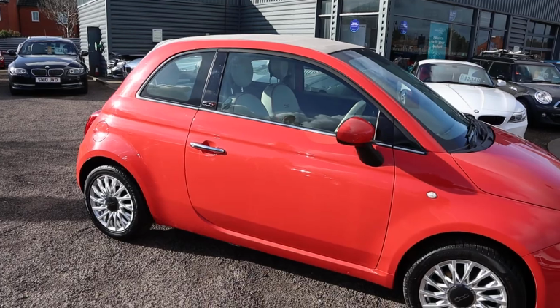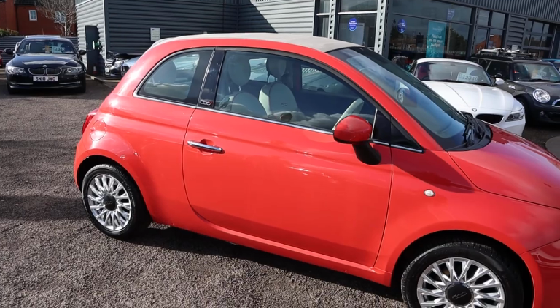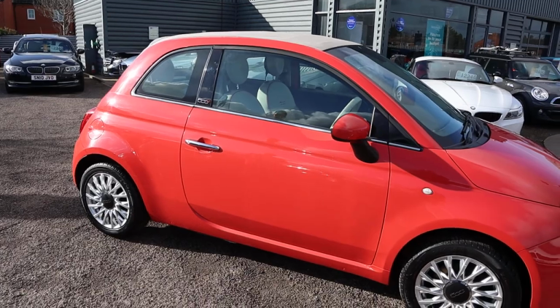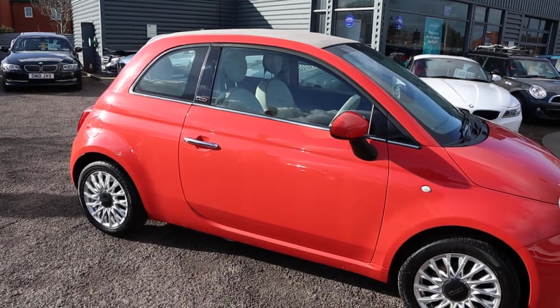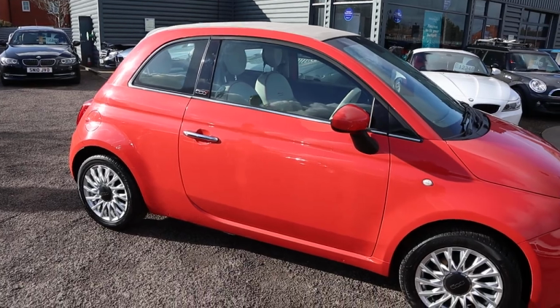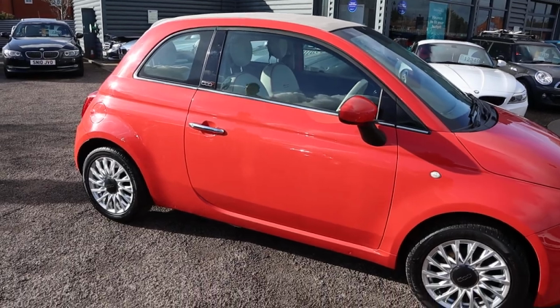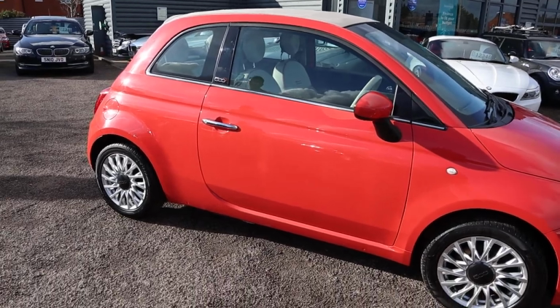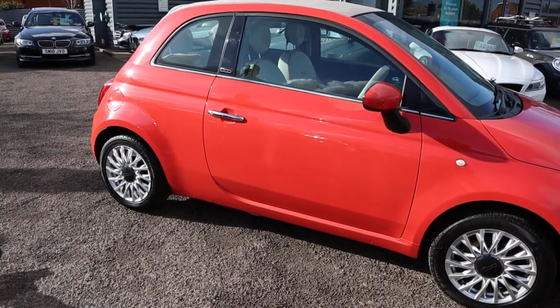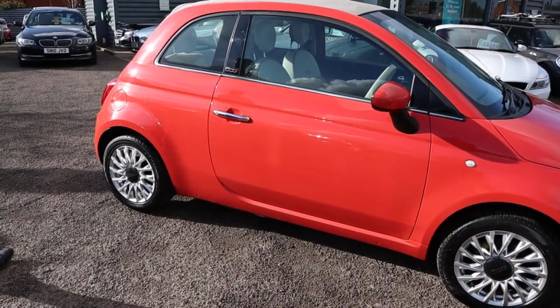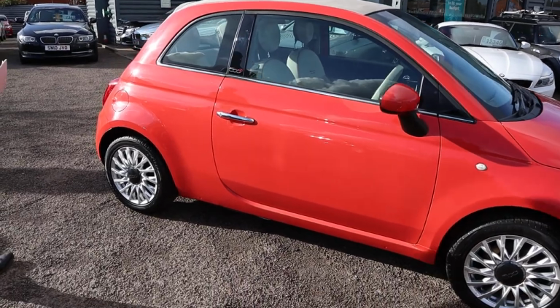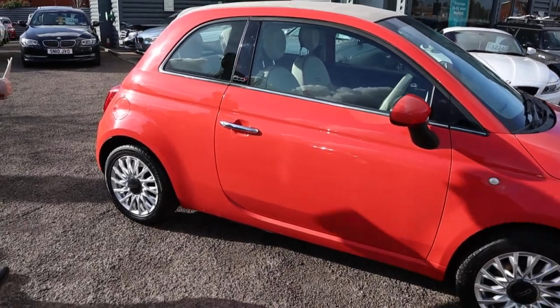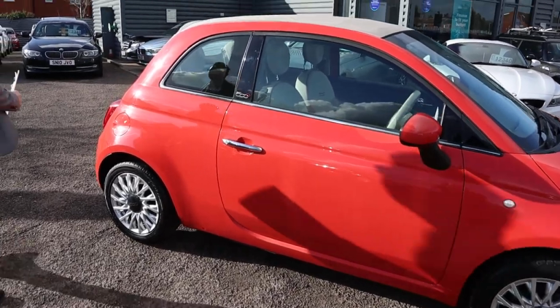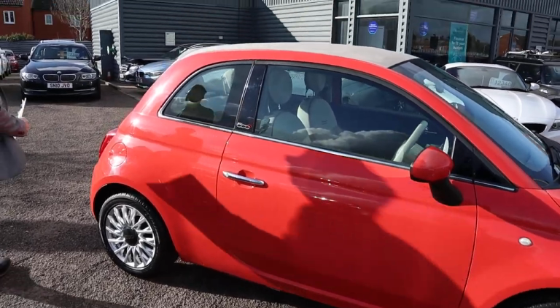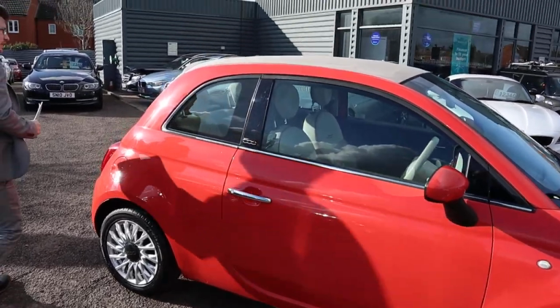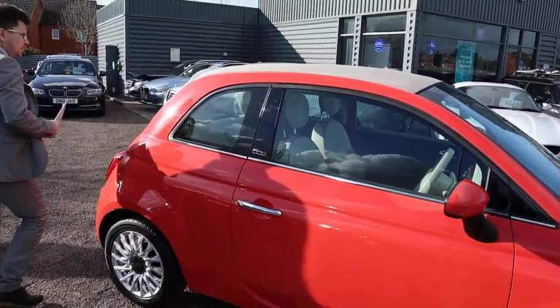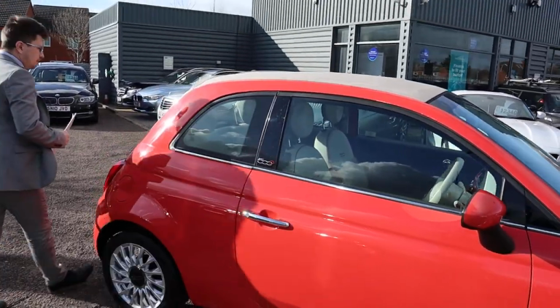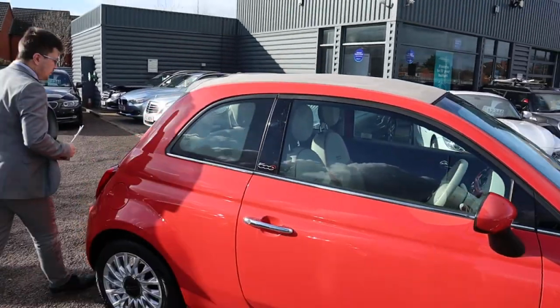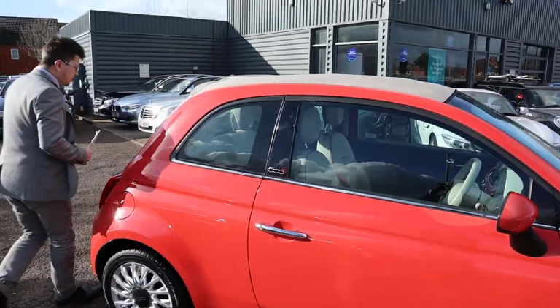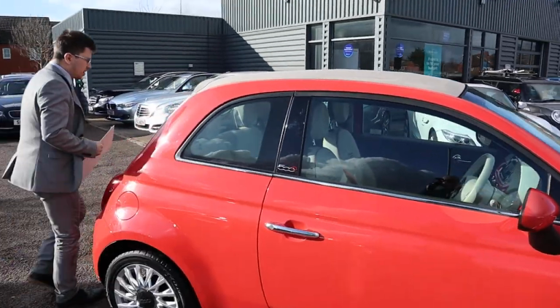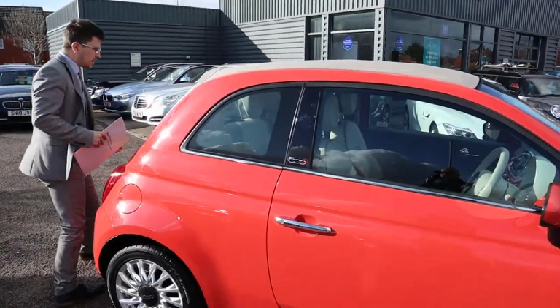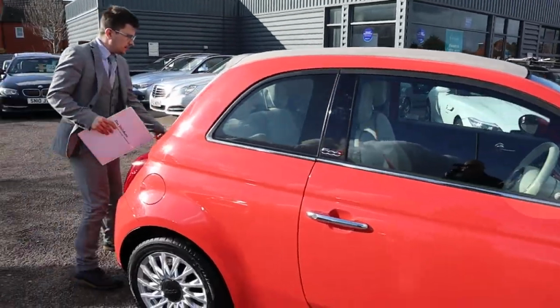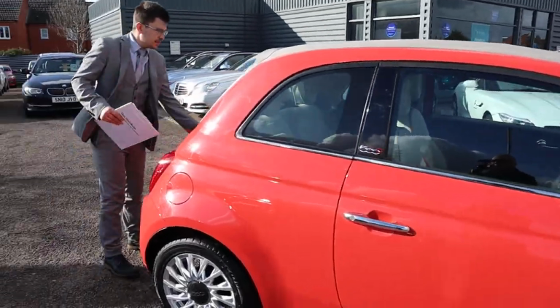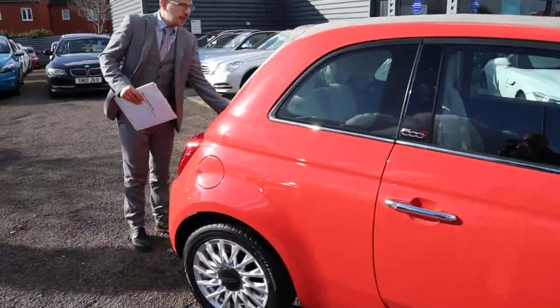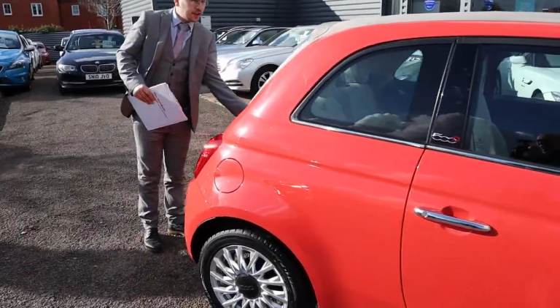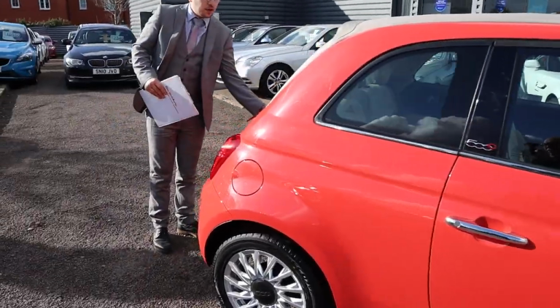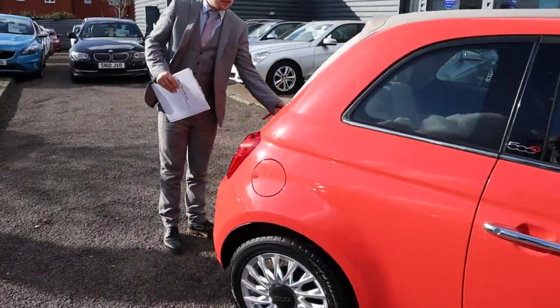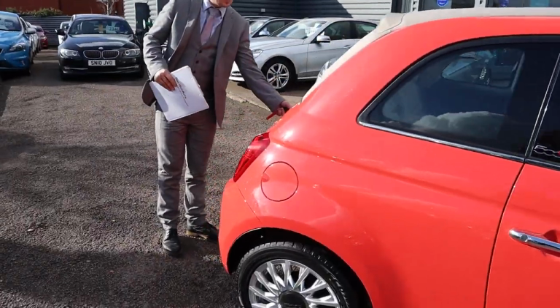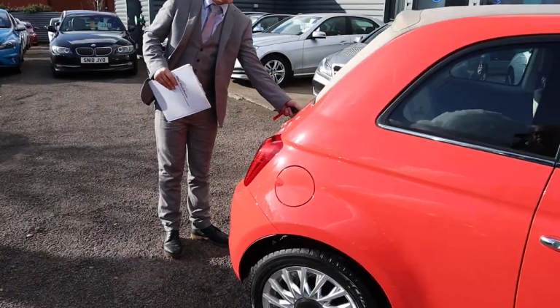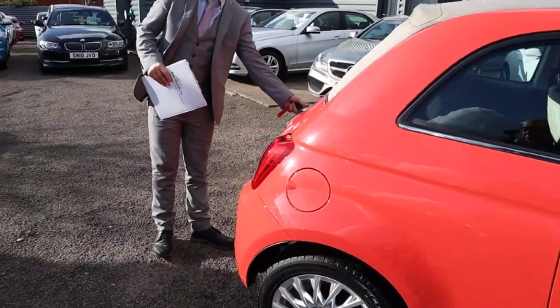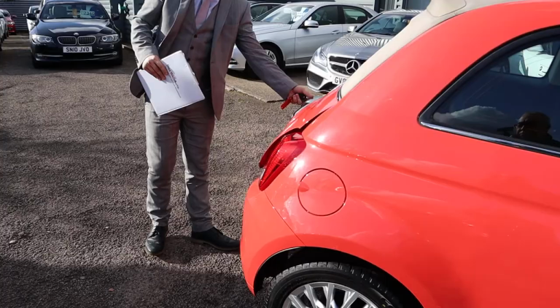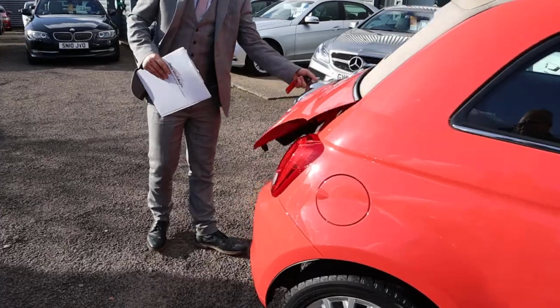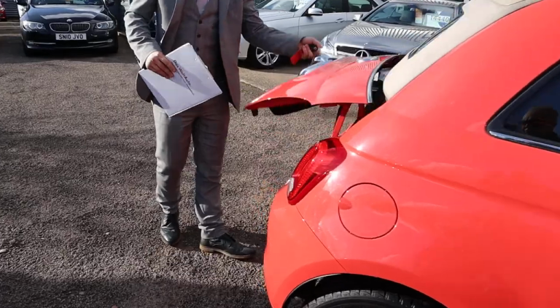You've got a convertible roof there as well. We'll show you that in all its glory in a few minutes.